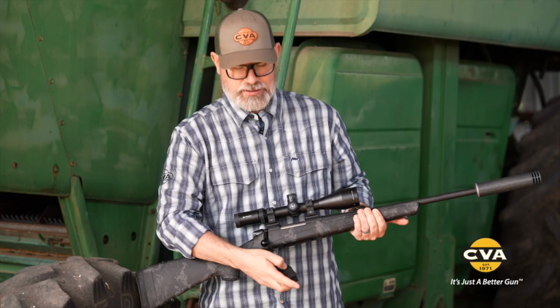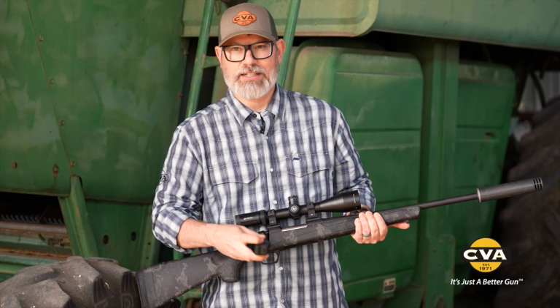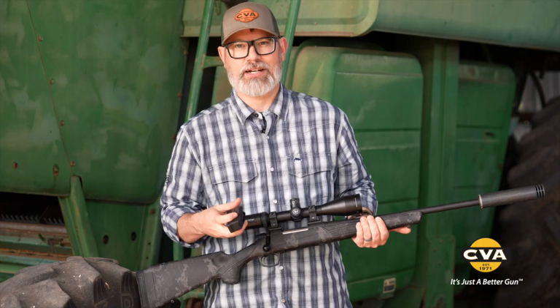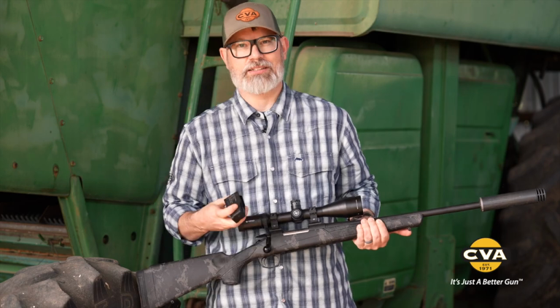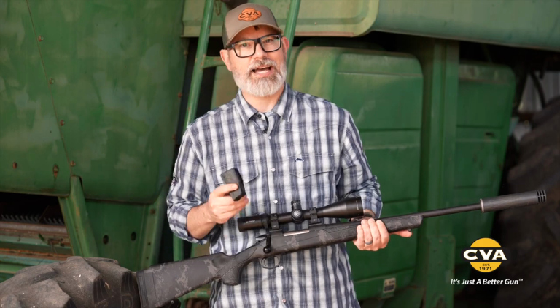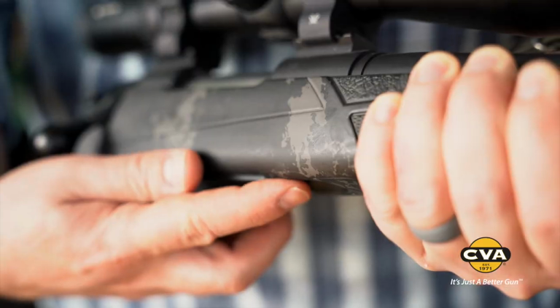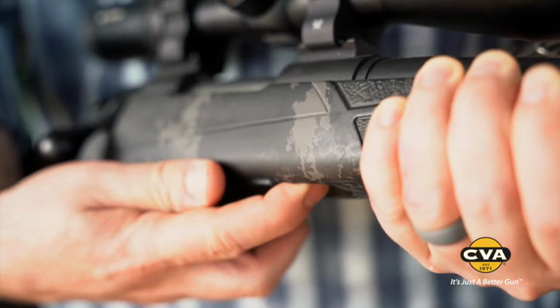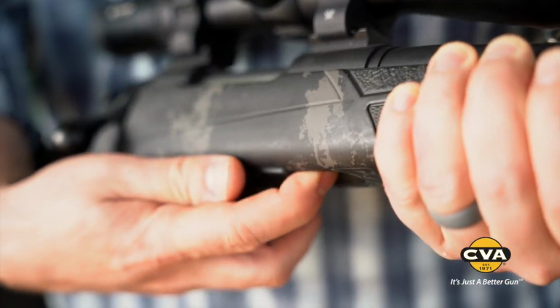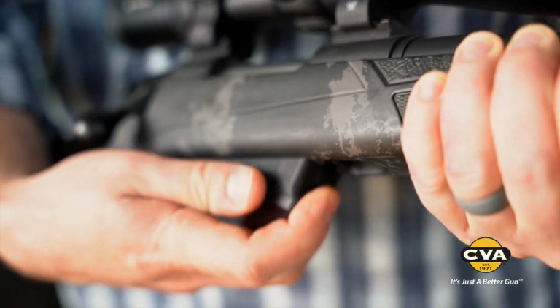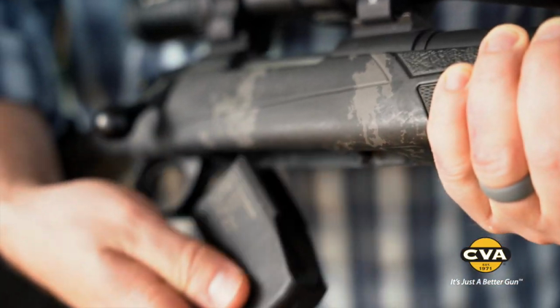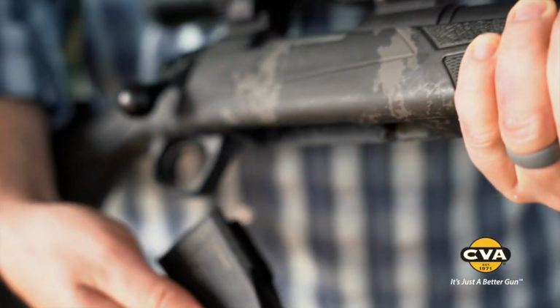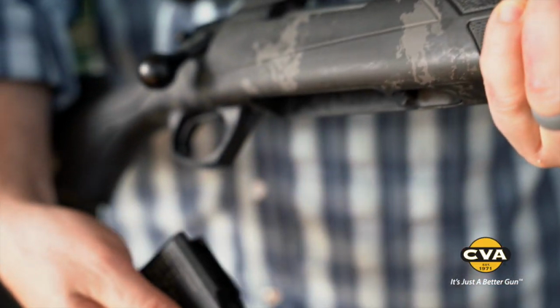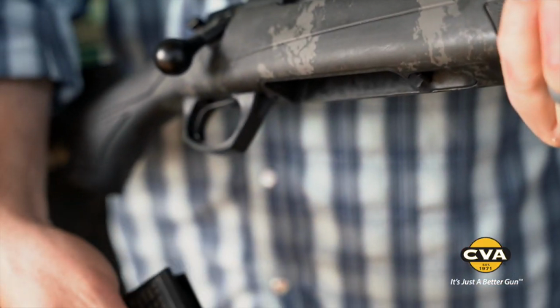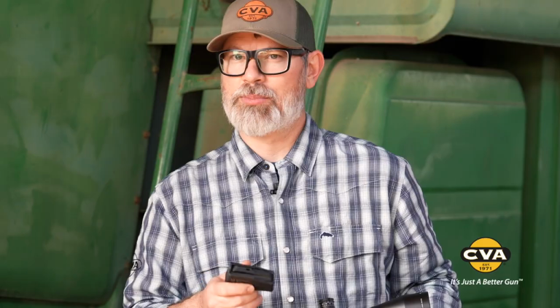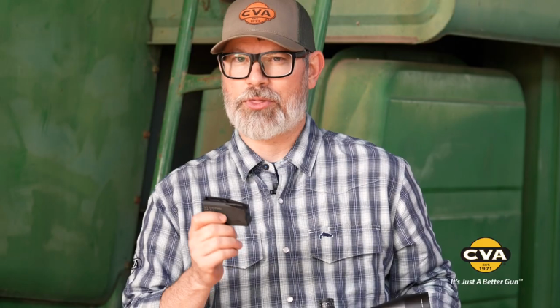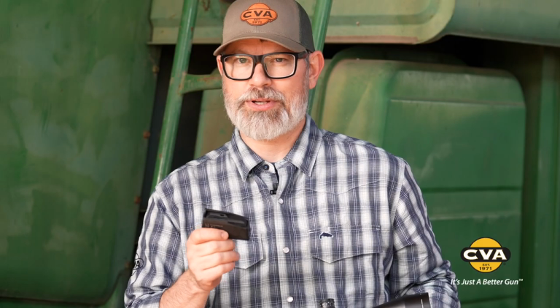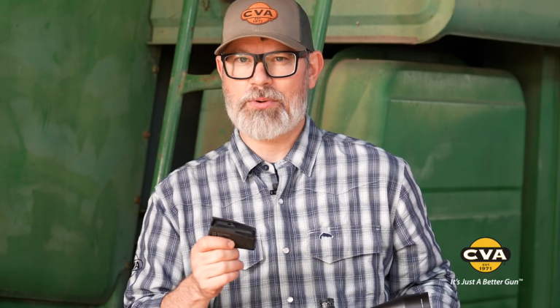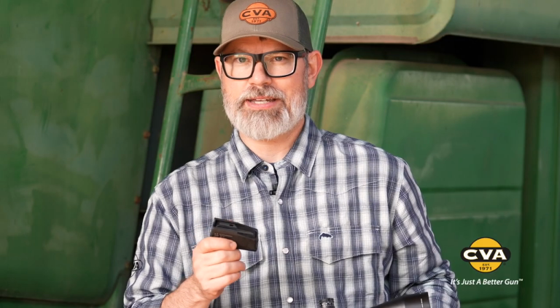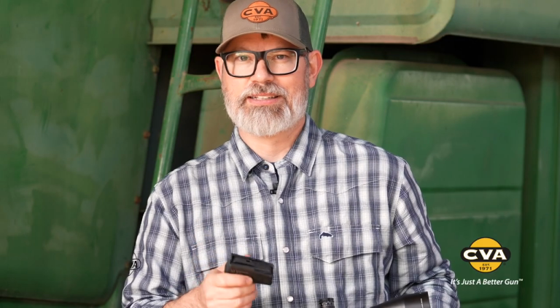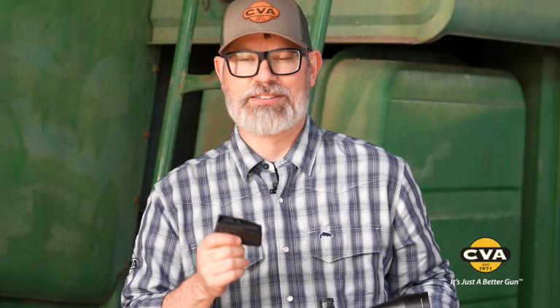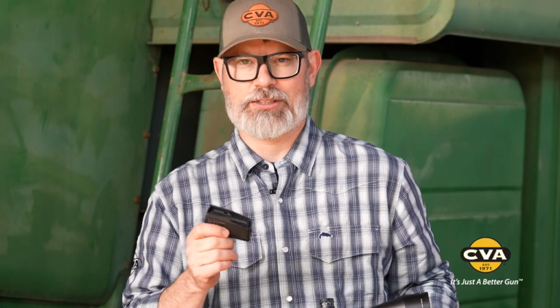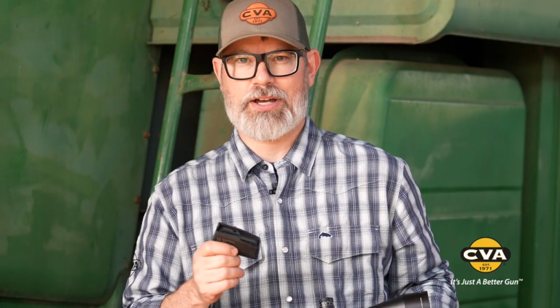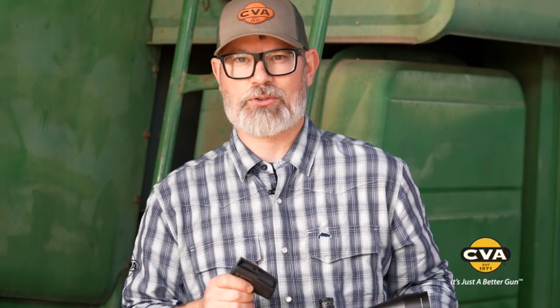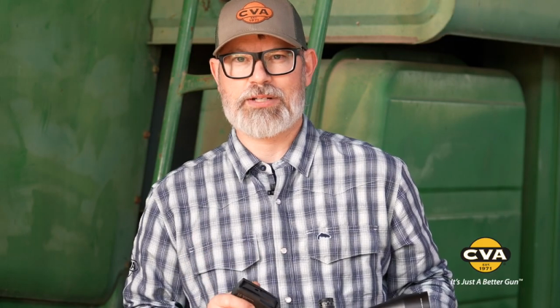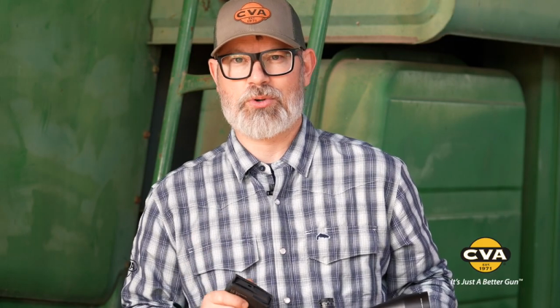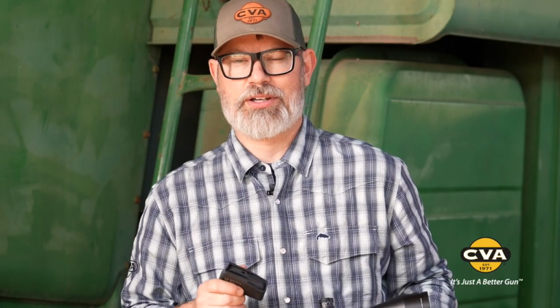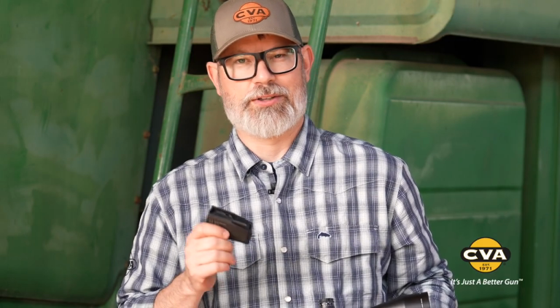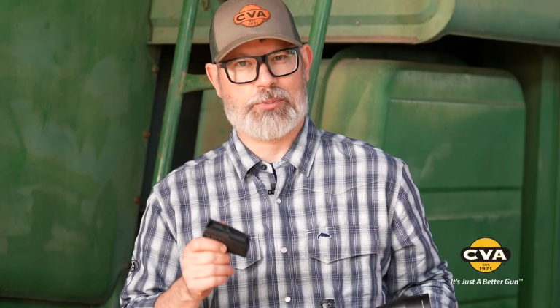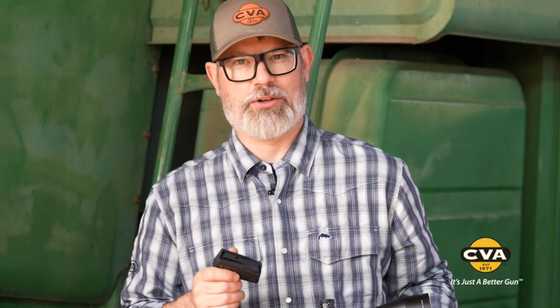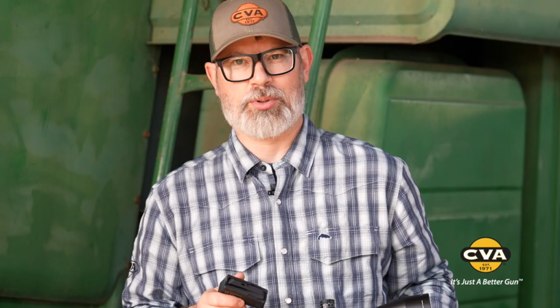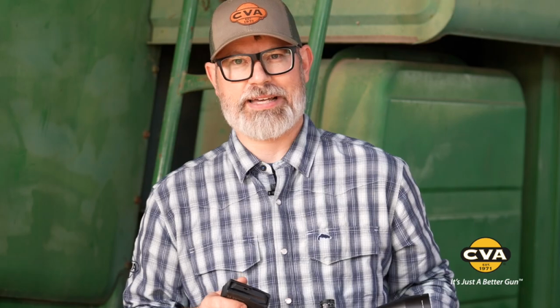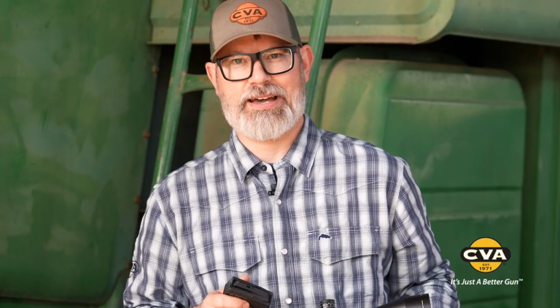It's got a detachable magazine, and it's available in 308, 6.5 Creedmoor, and 300 Blackout.